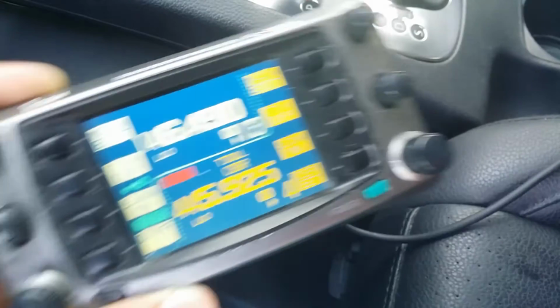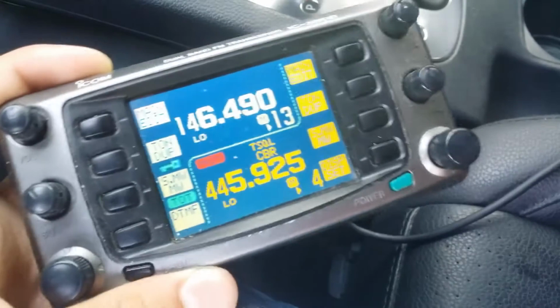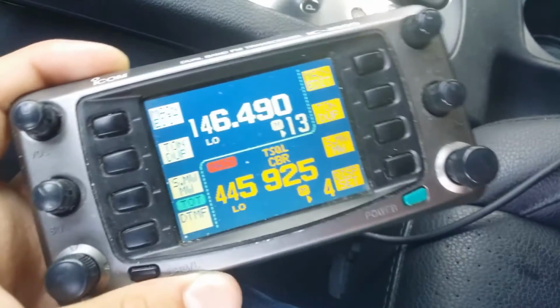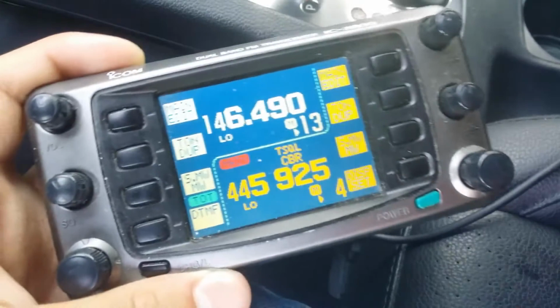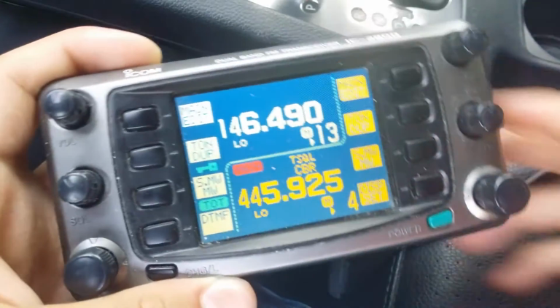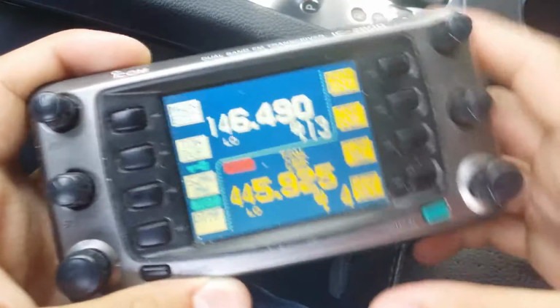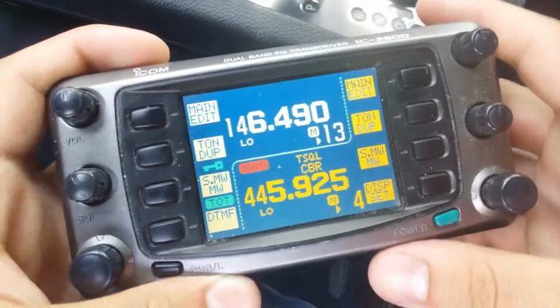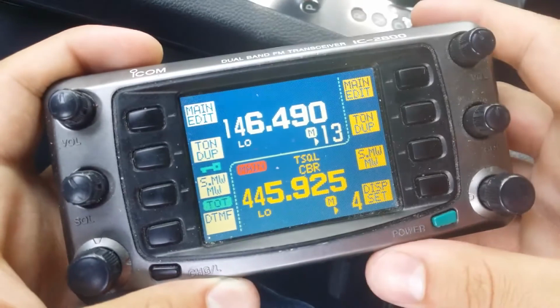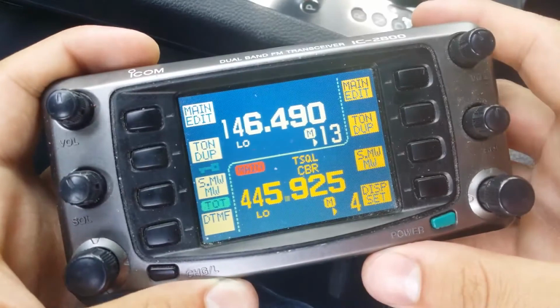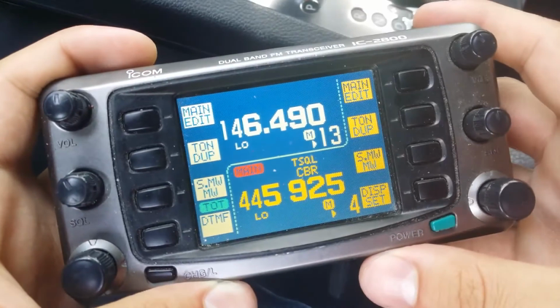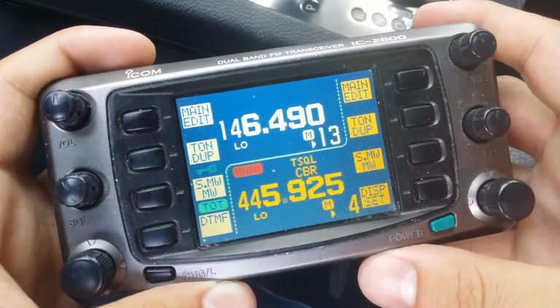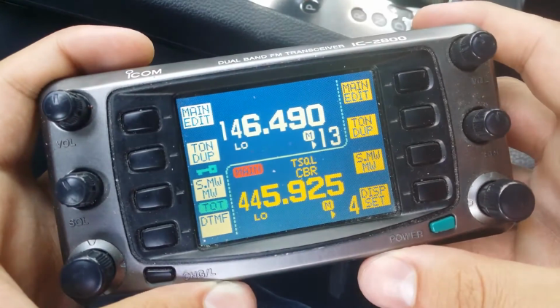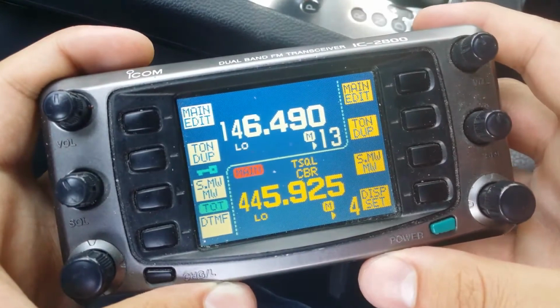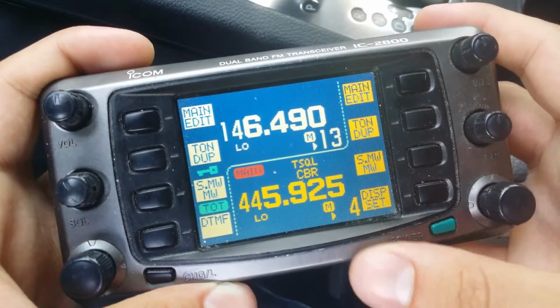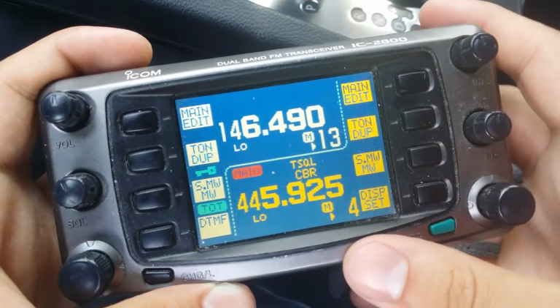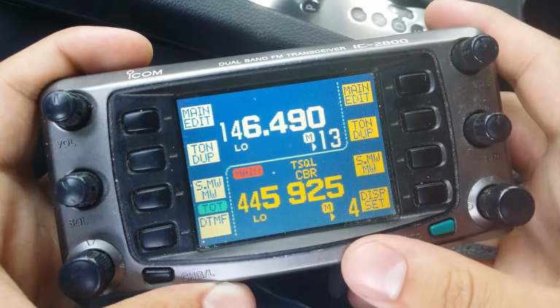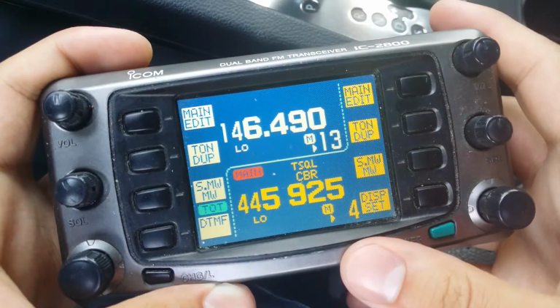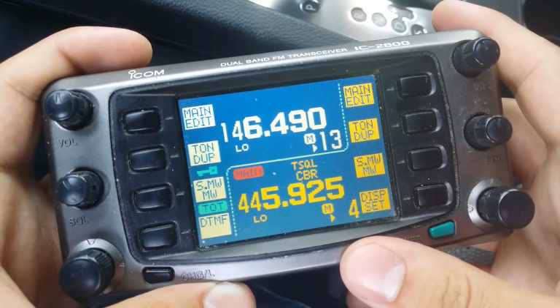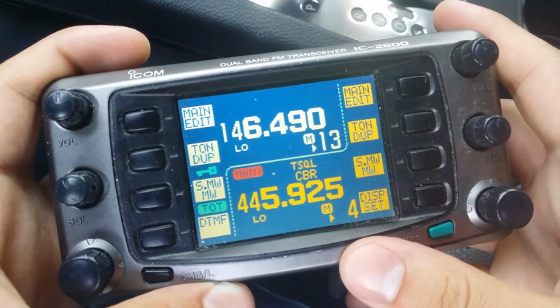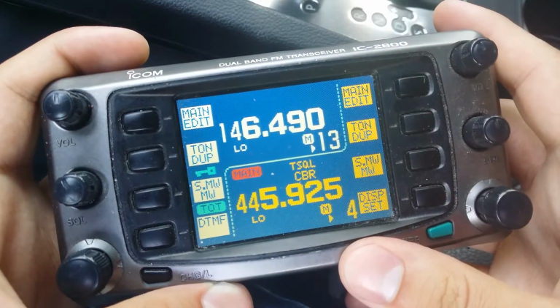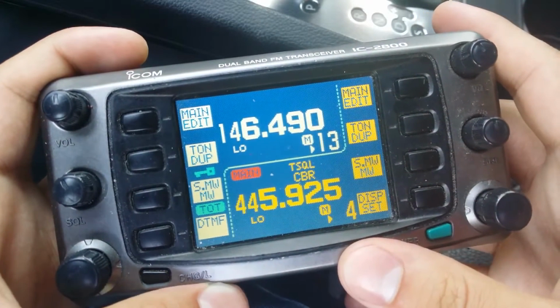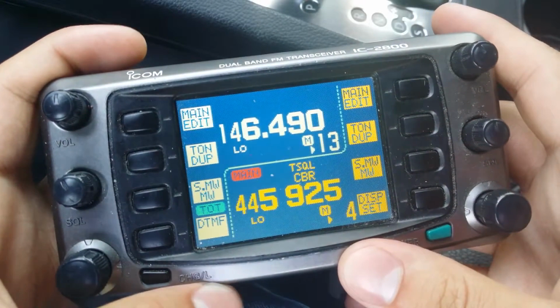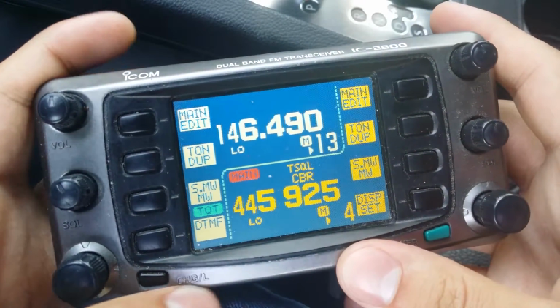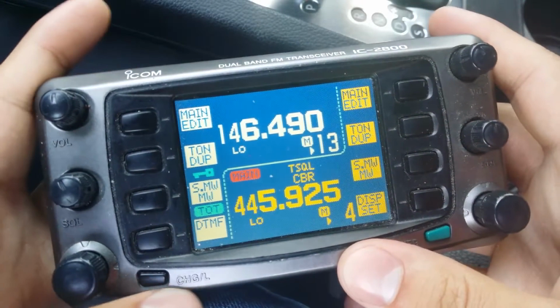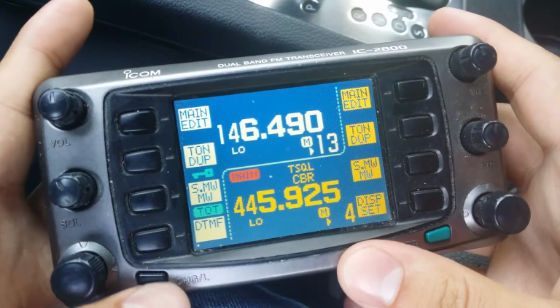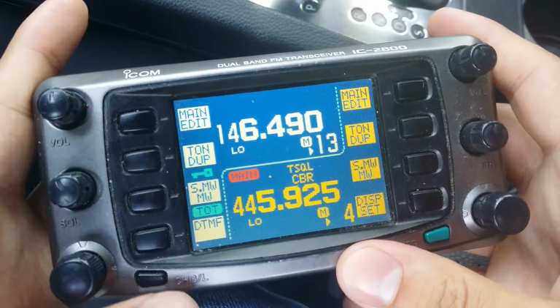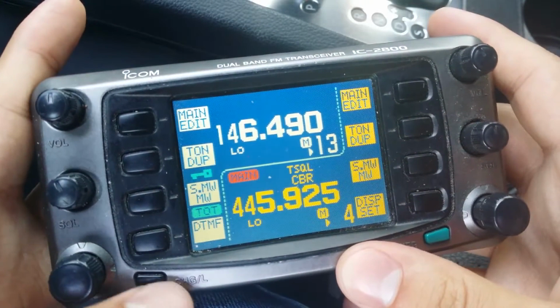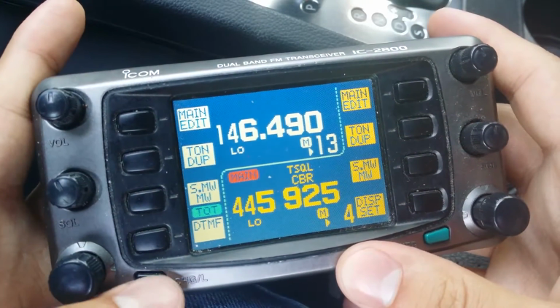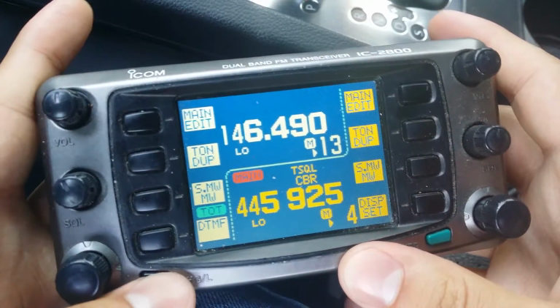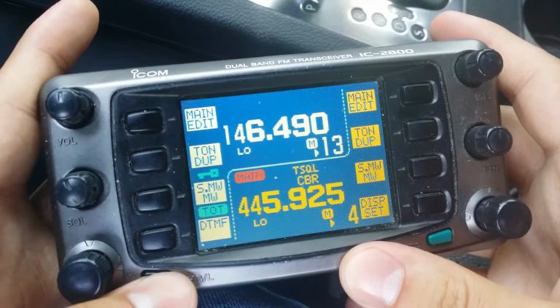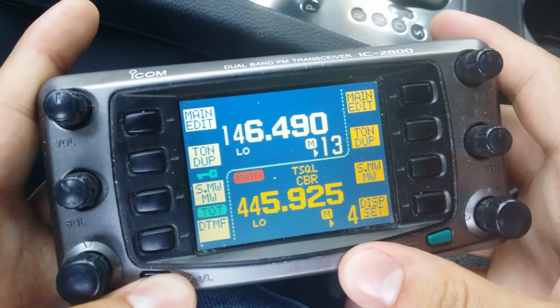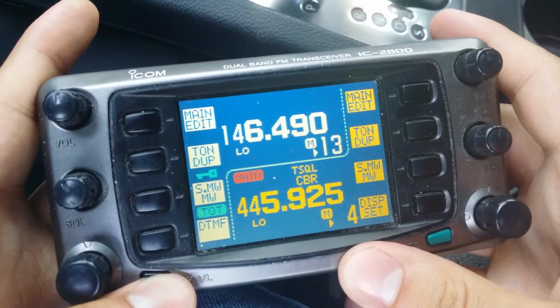So there it is. That's how to put the ICOM 2800 into crossband repeat mode.